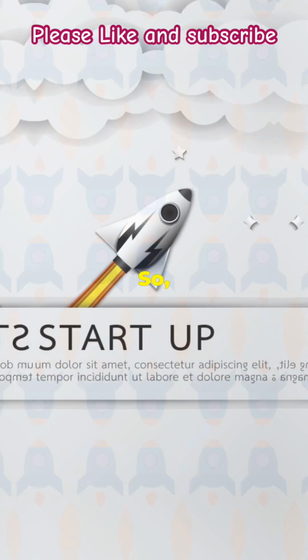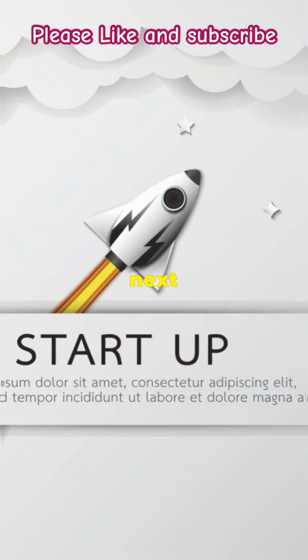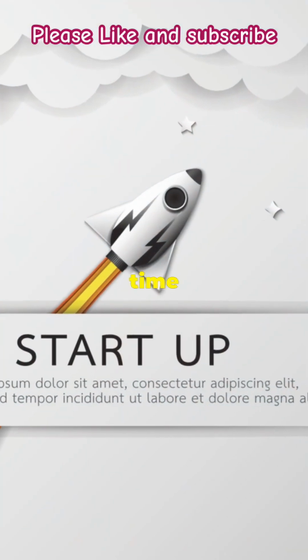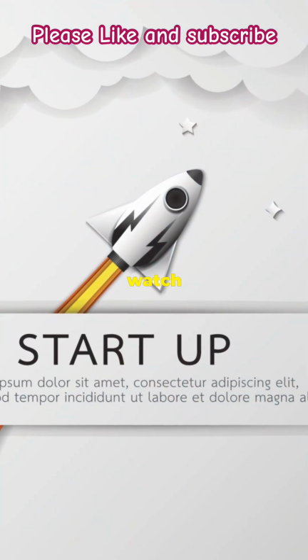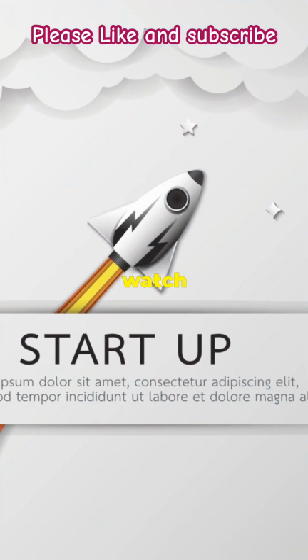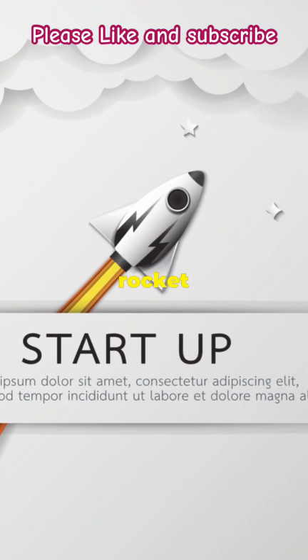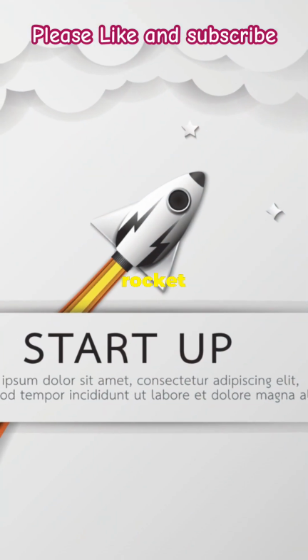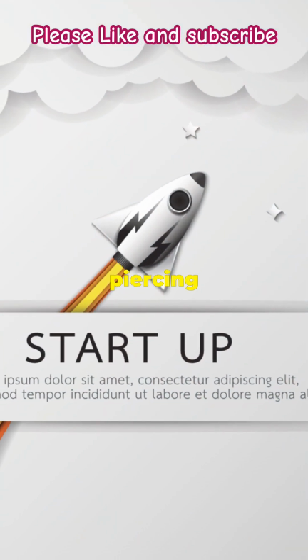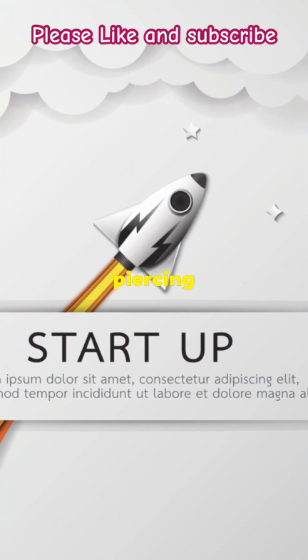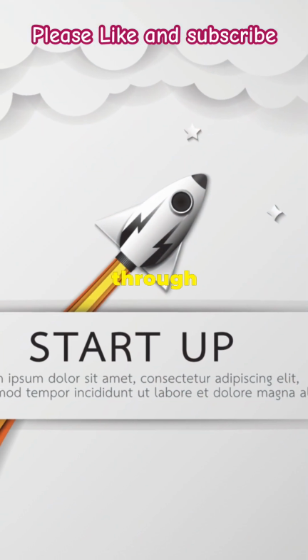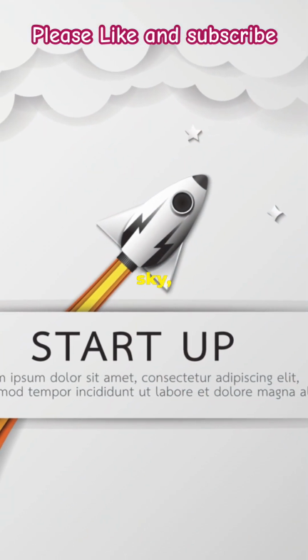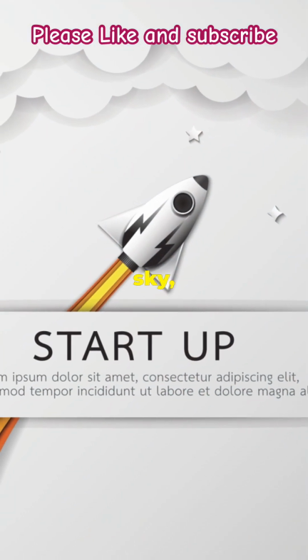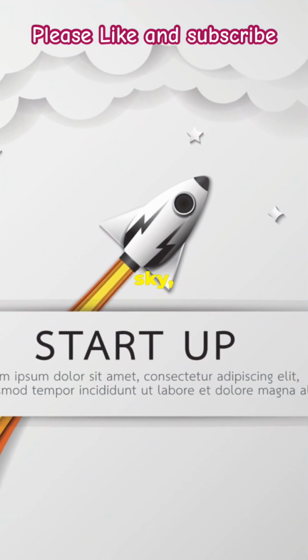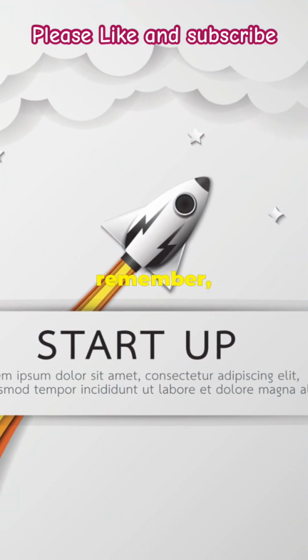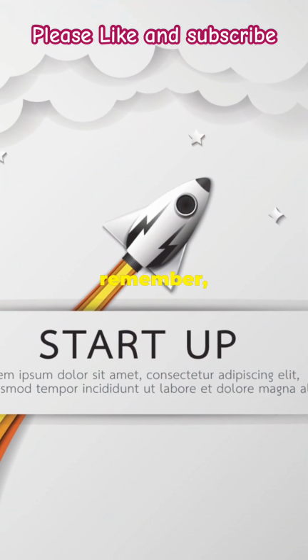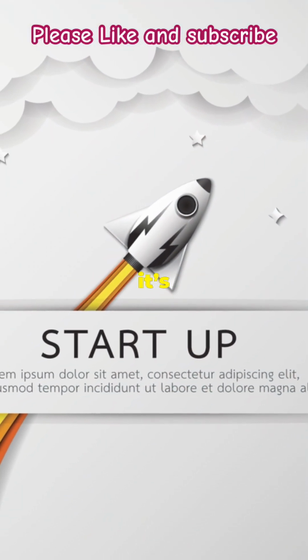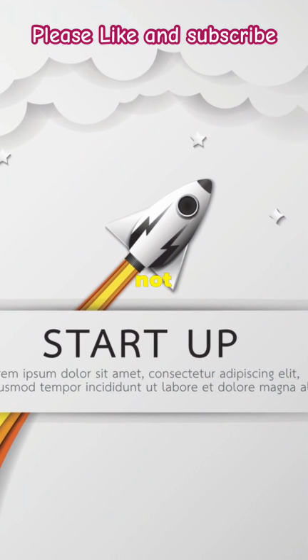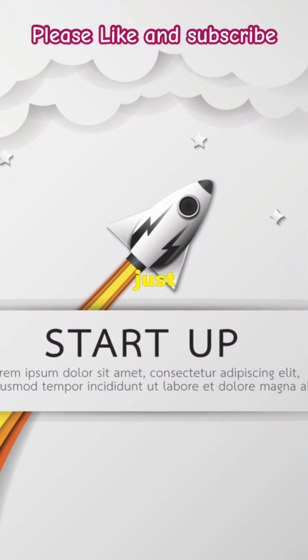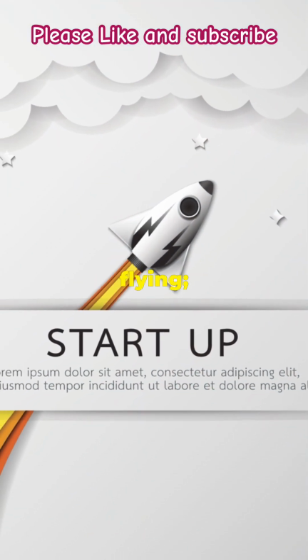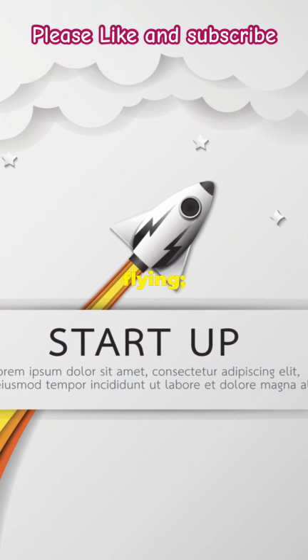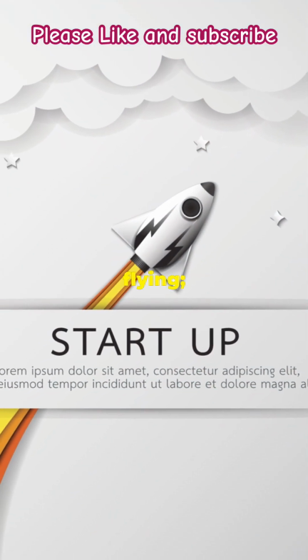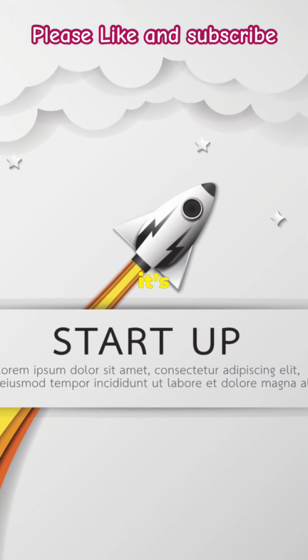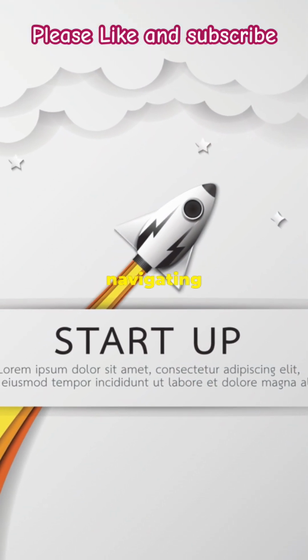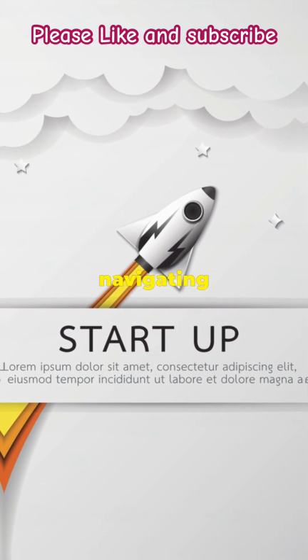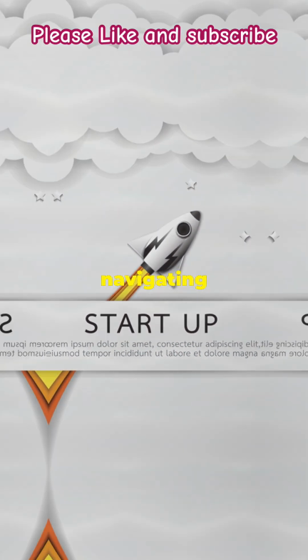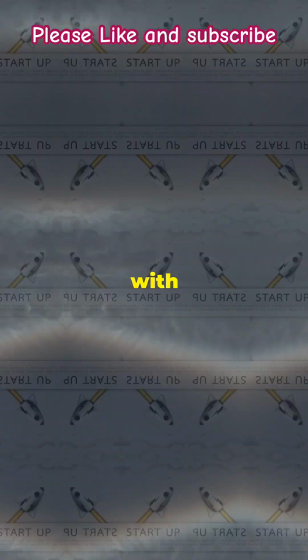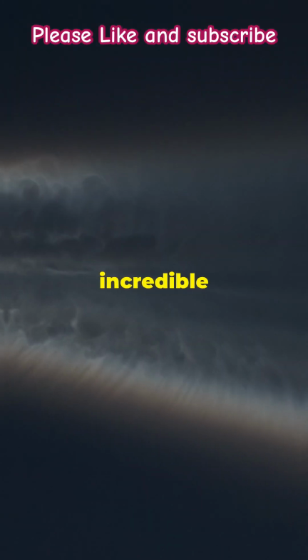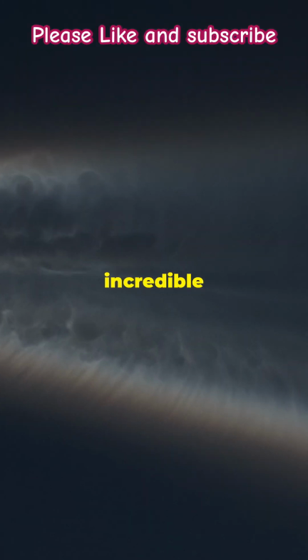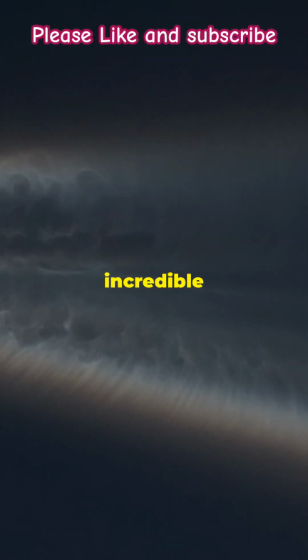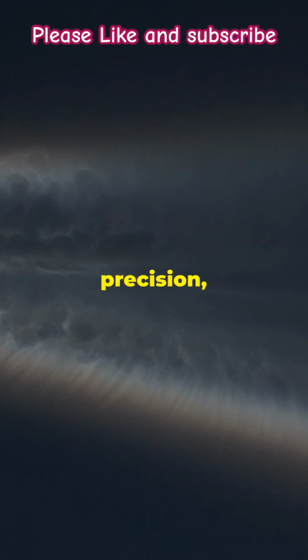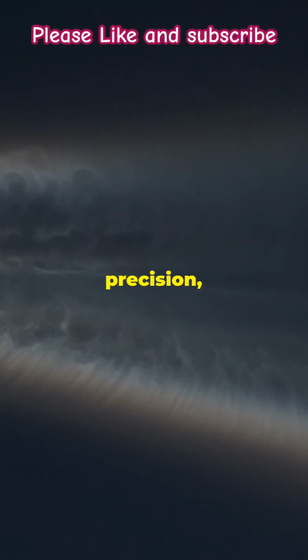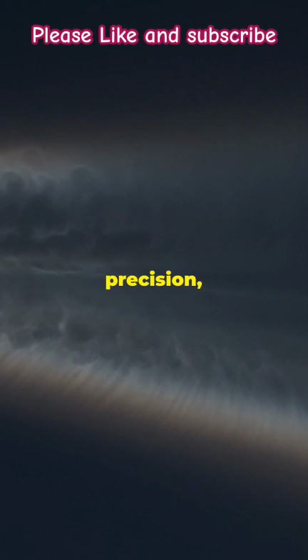So next time you watch a rocket piercing through the sky, remember — it's not just flying, it's navigating with incredible precision.